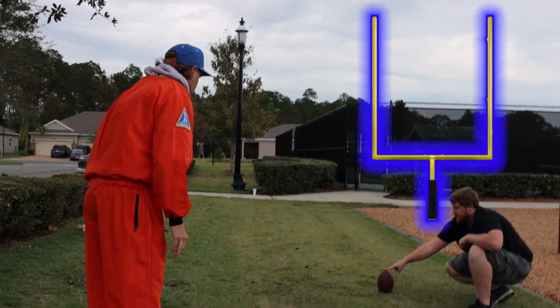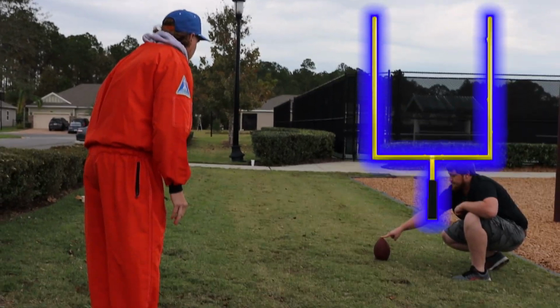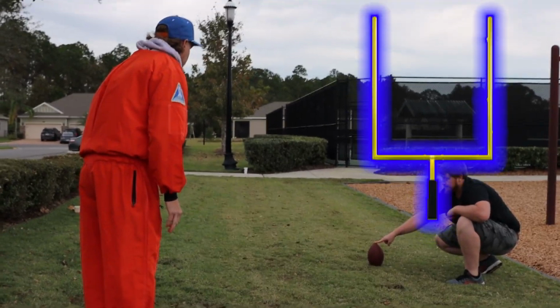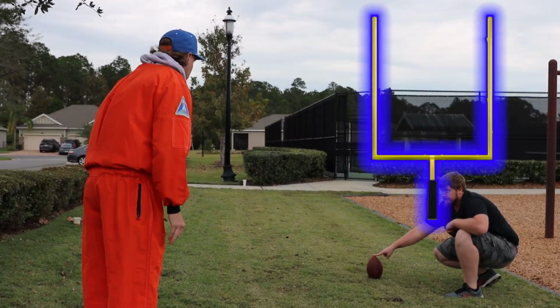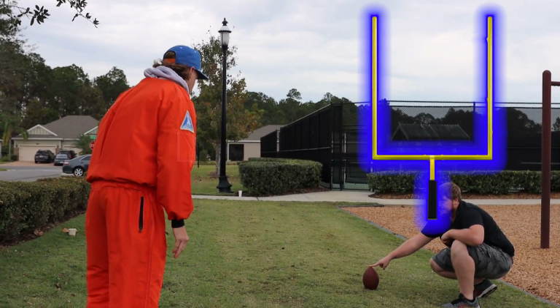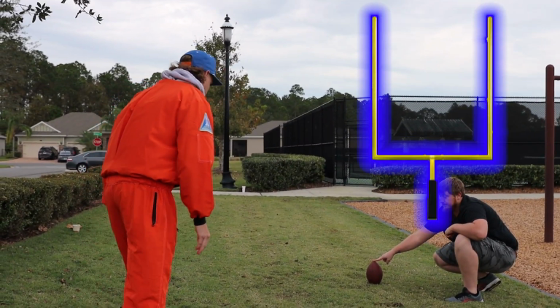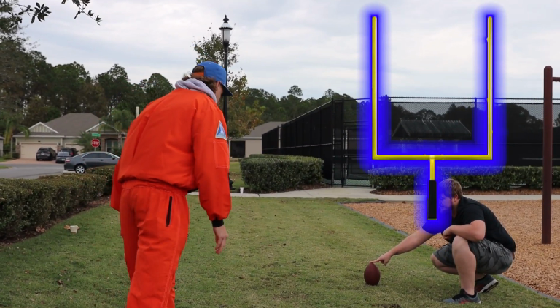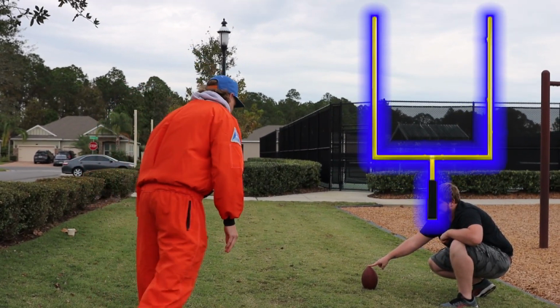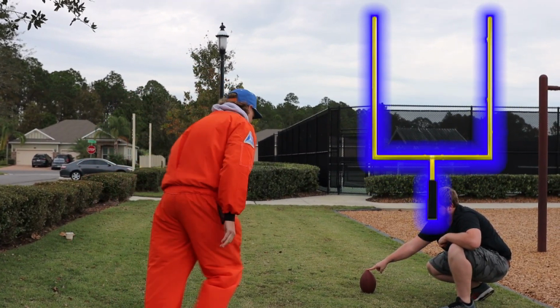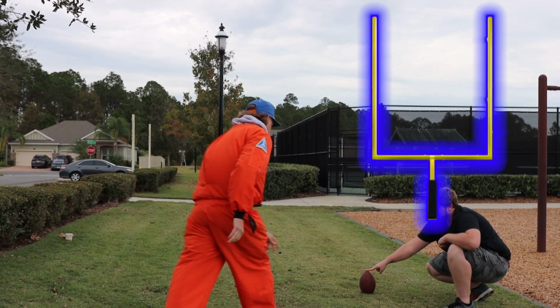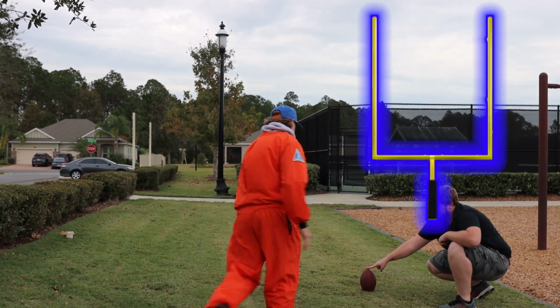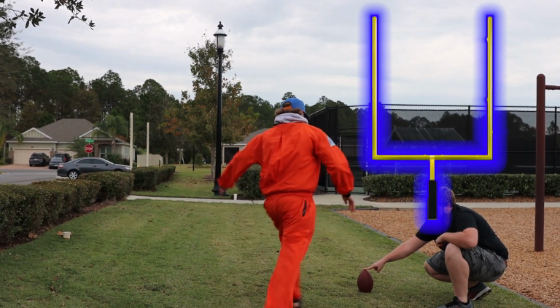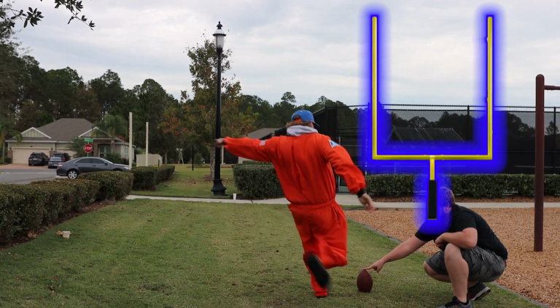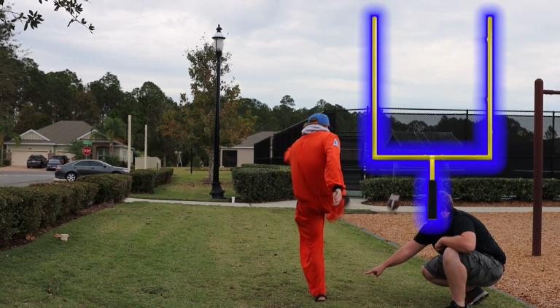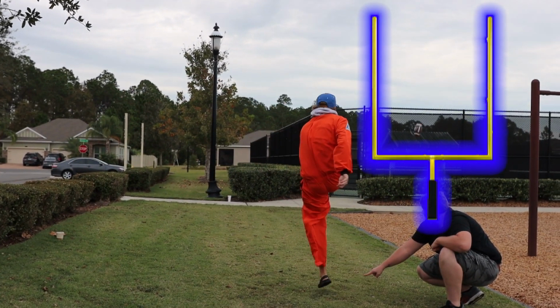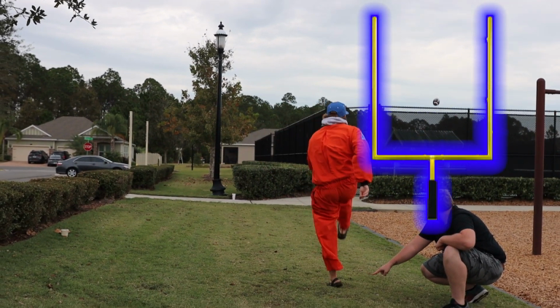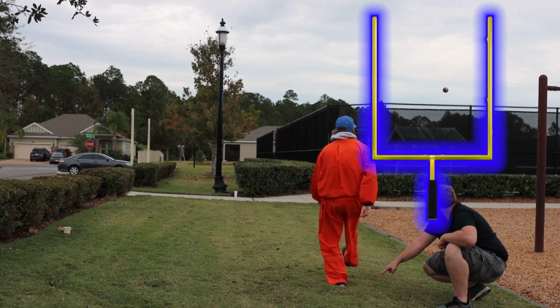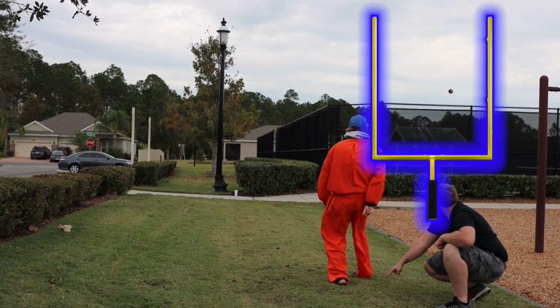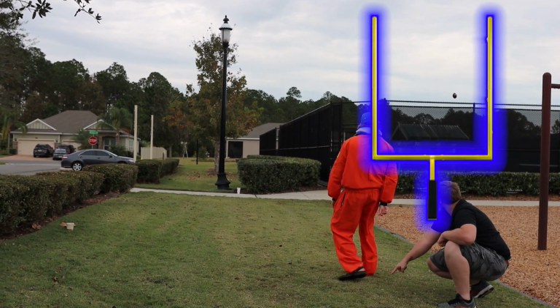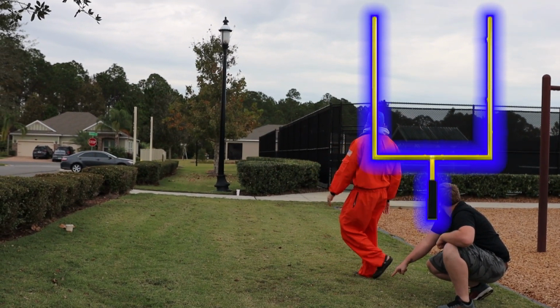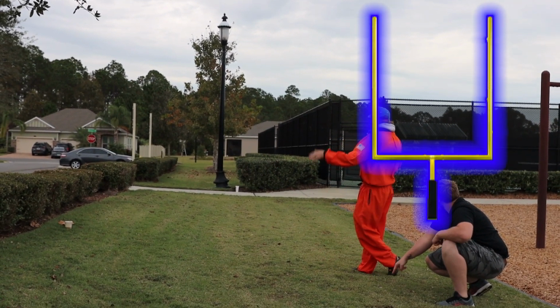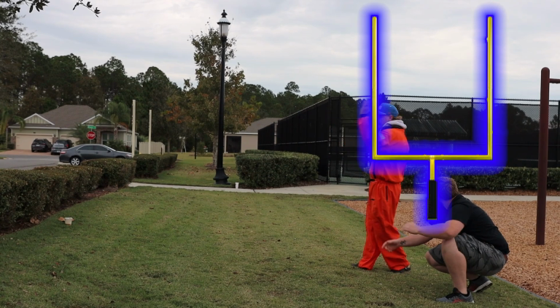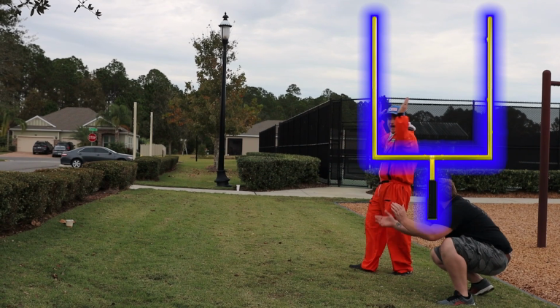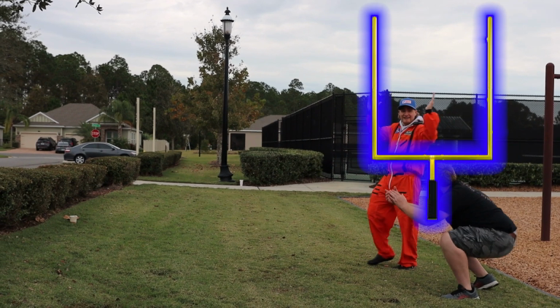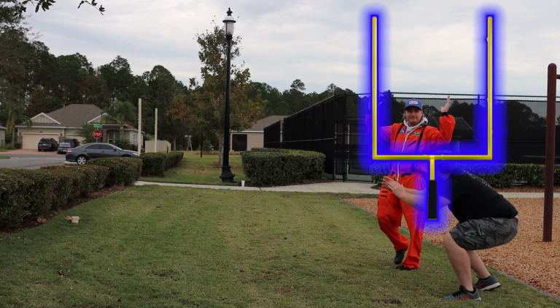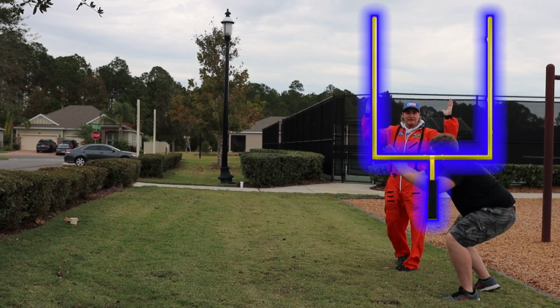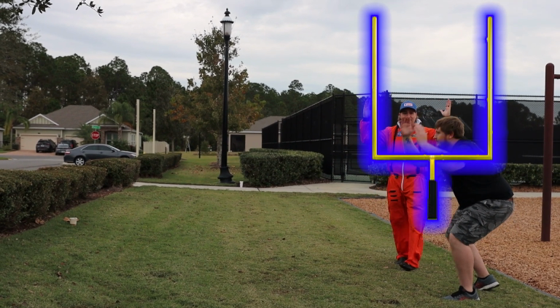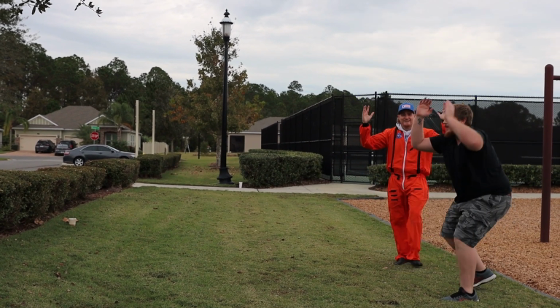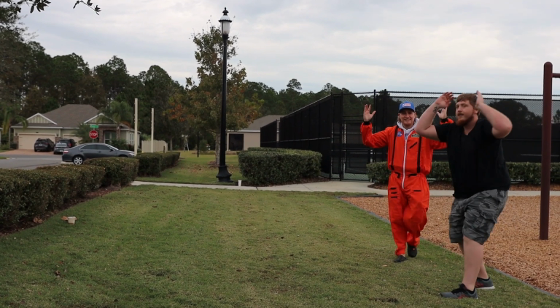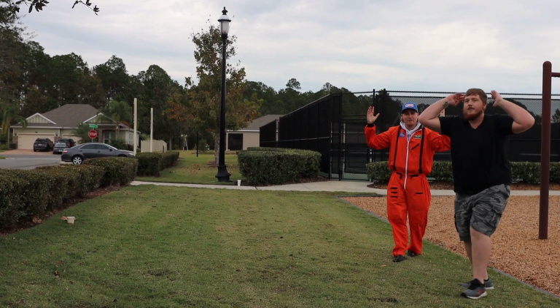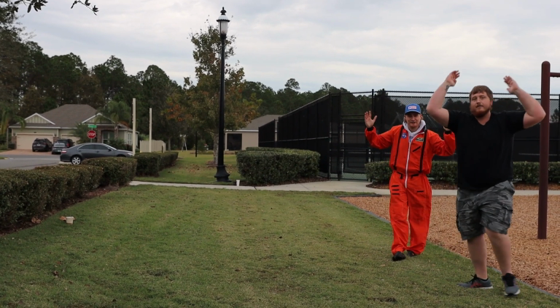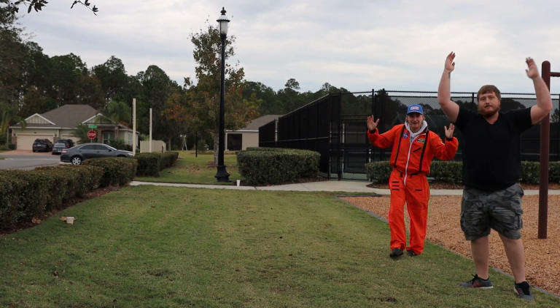Ready? Yep. And that, my friends, is how it's done.